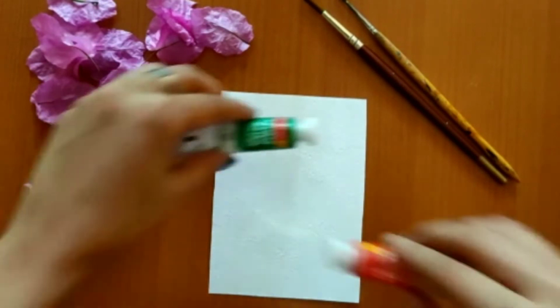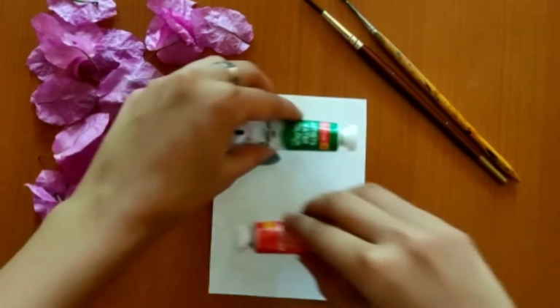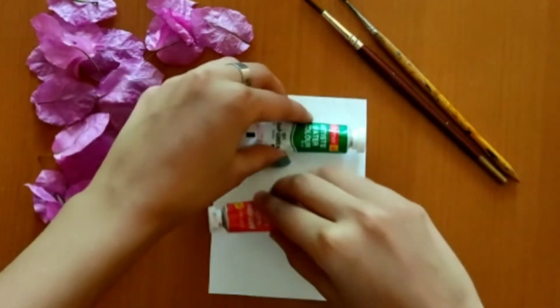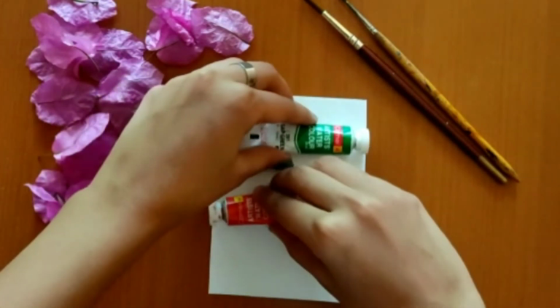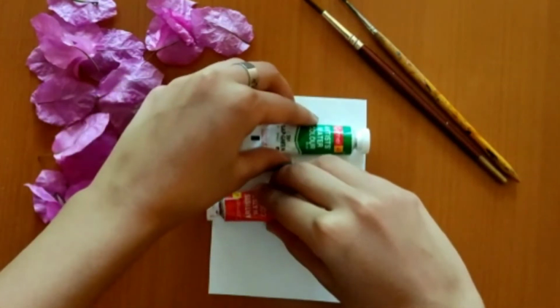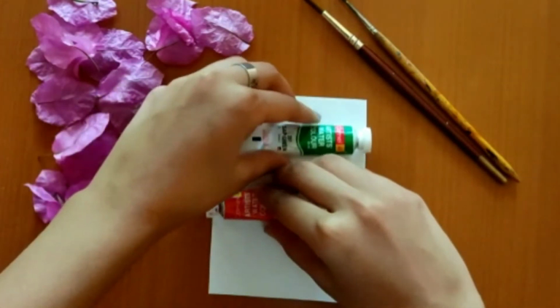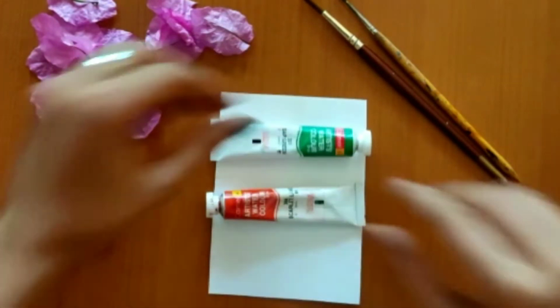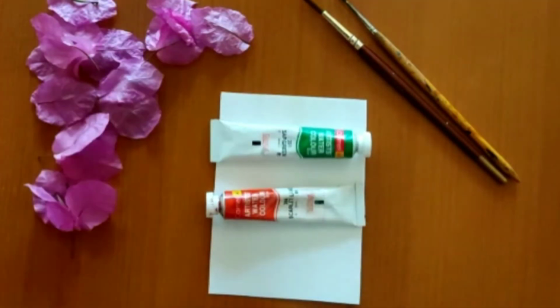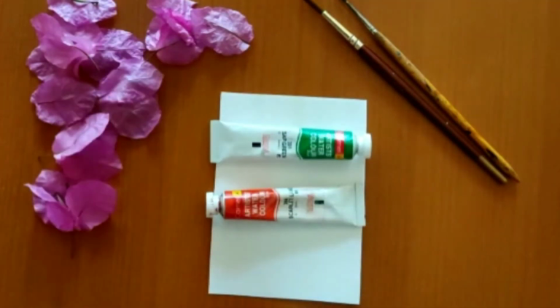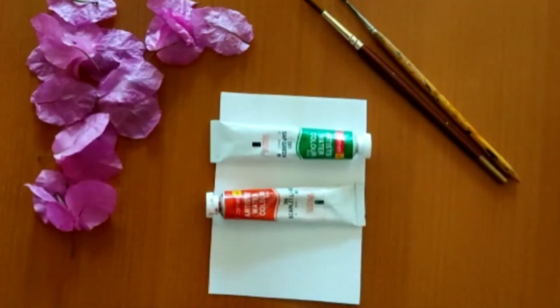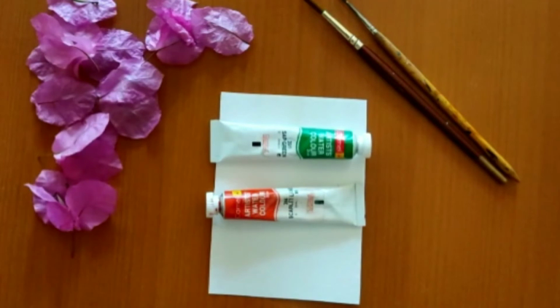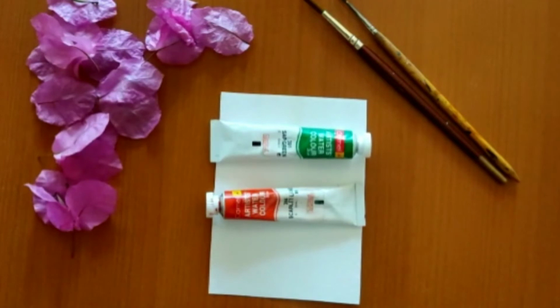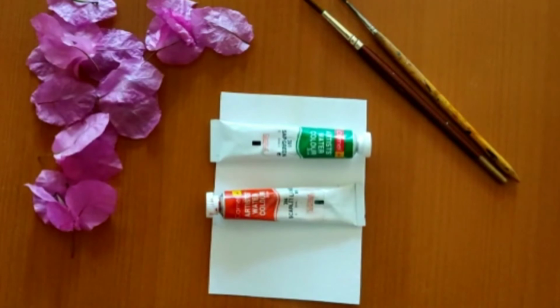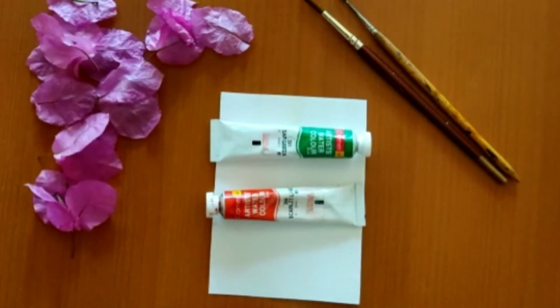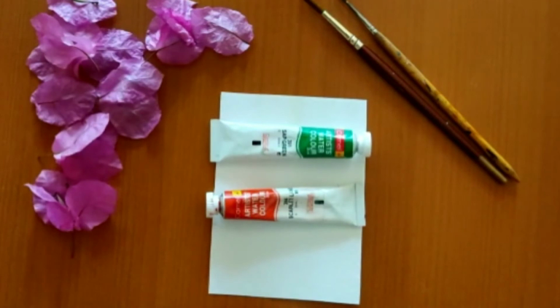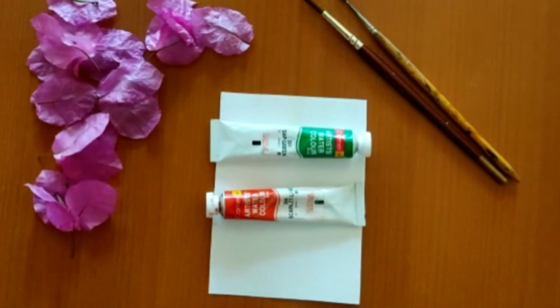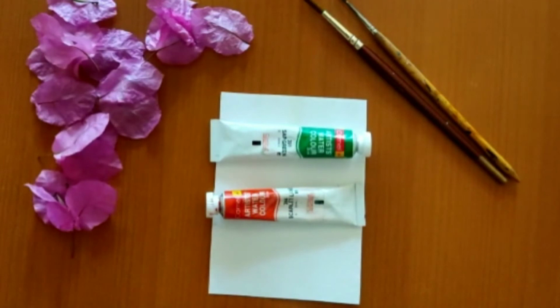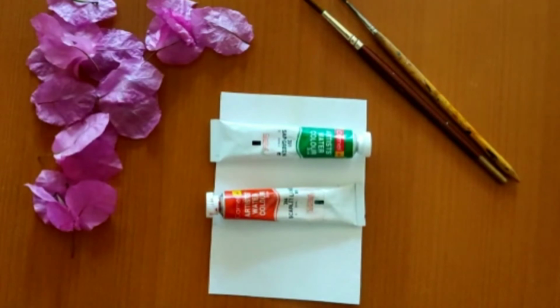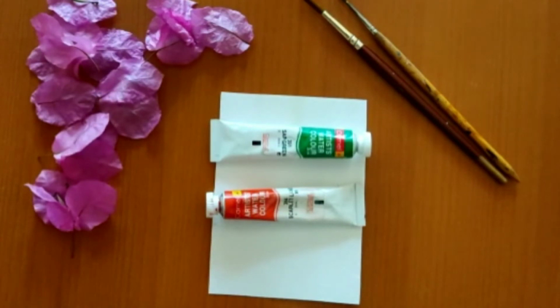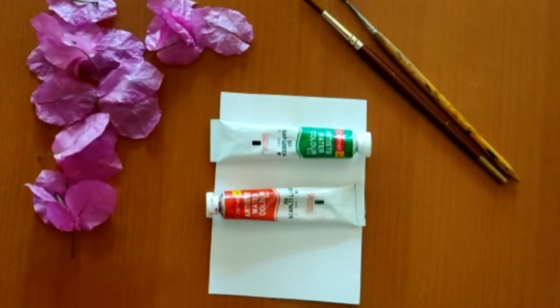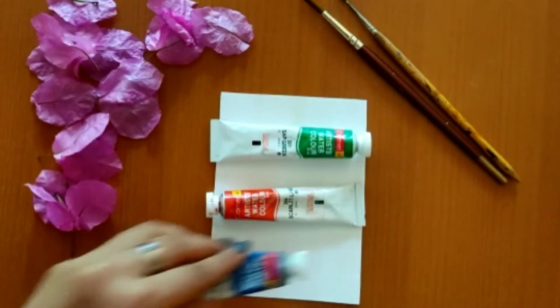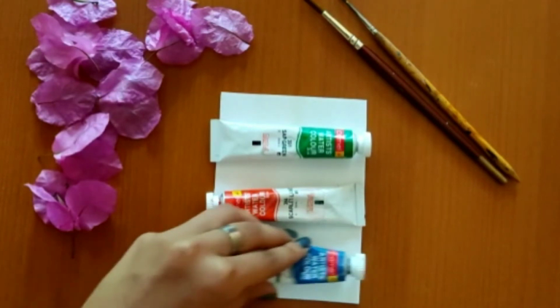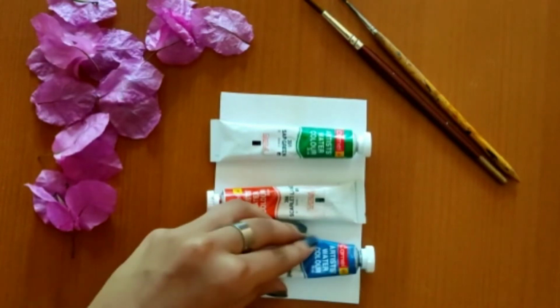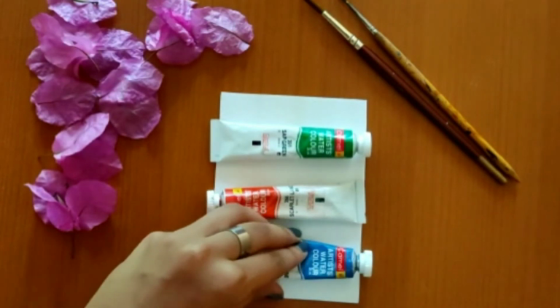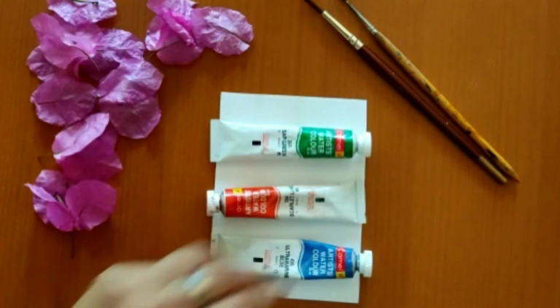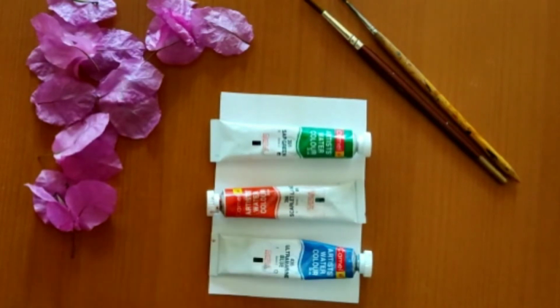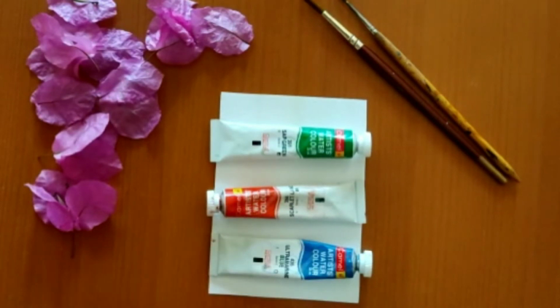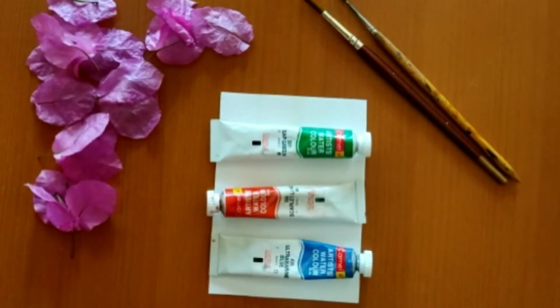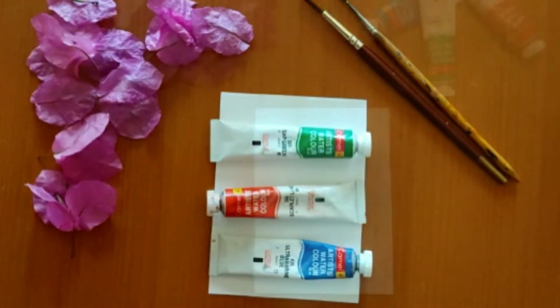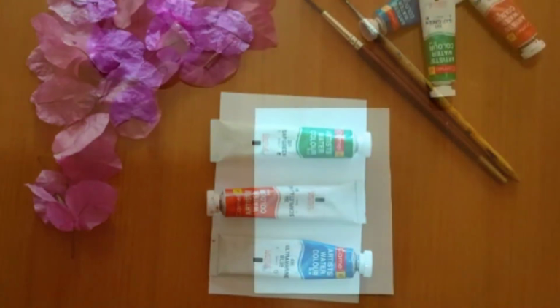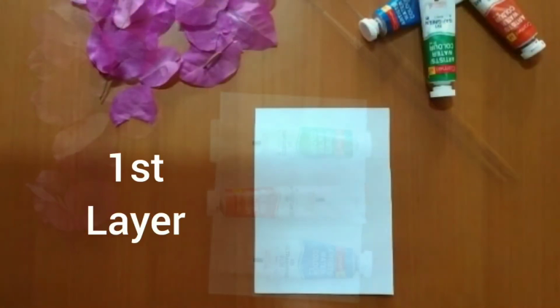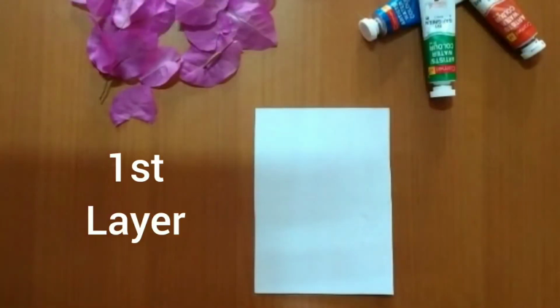So we'll require sap green, scarlet lake, and ultramarine blue.